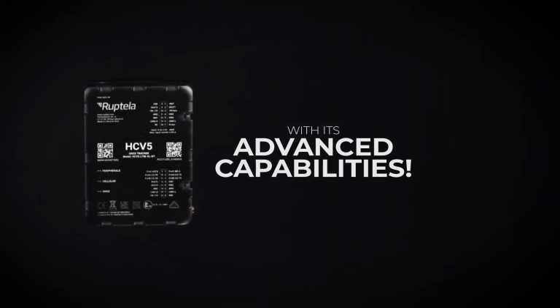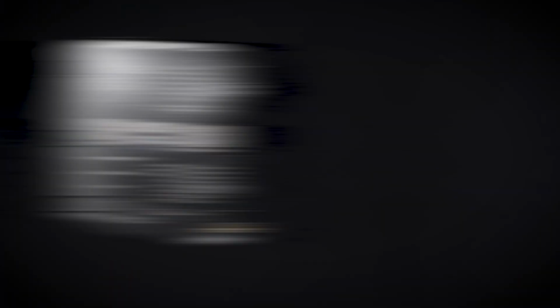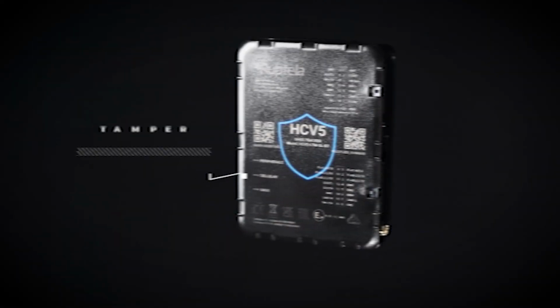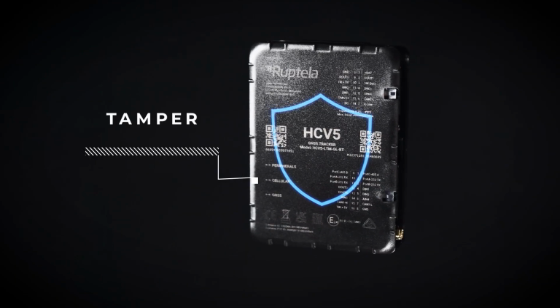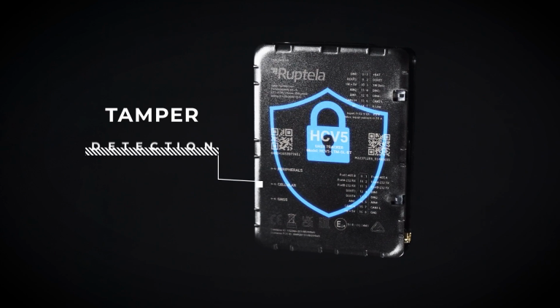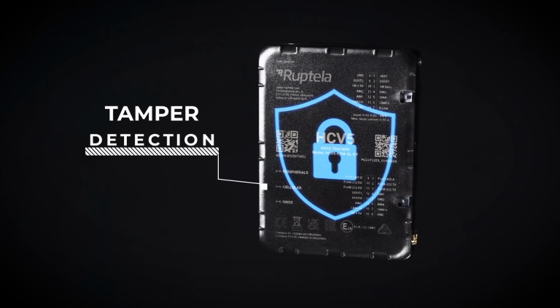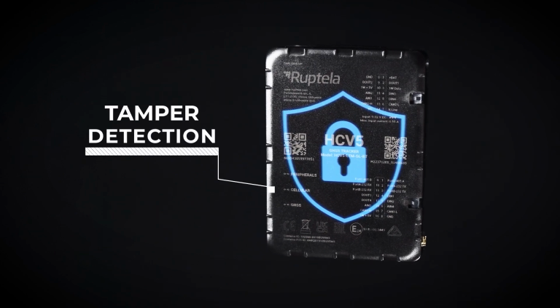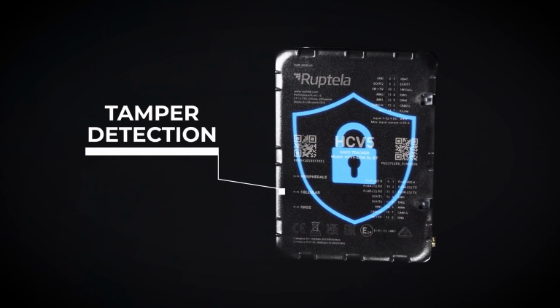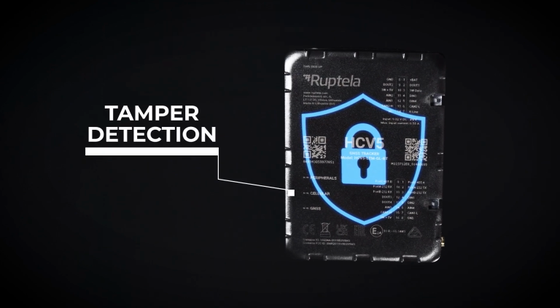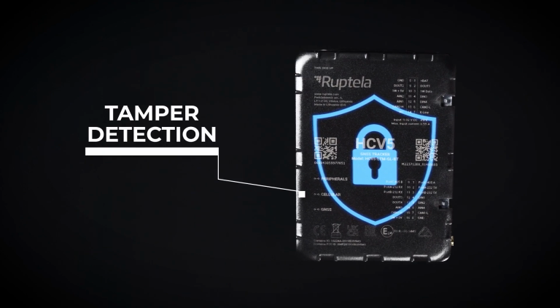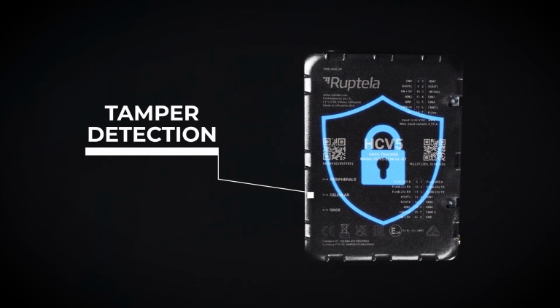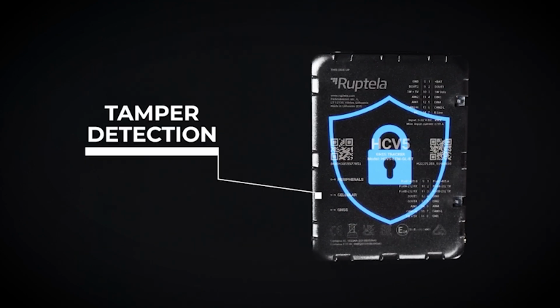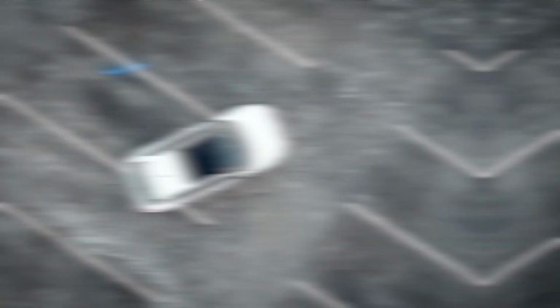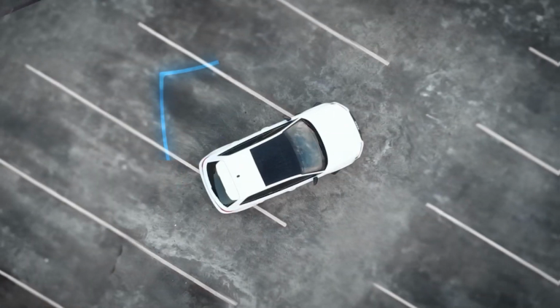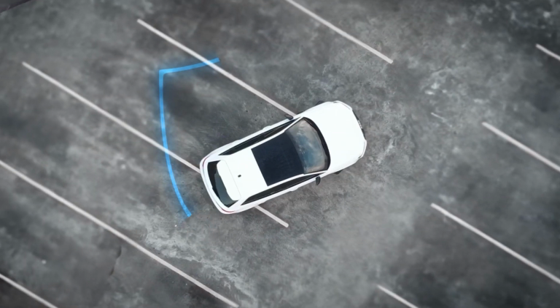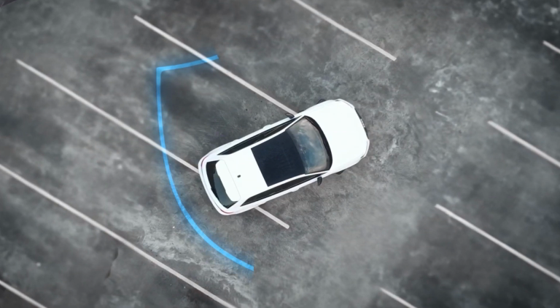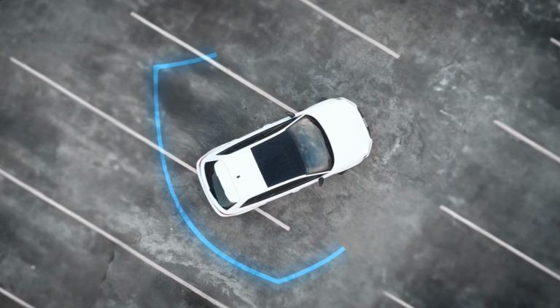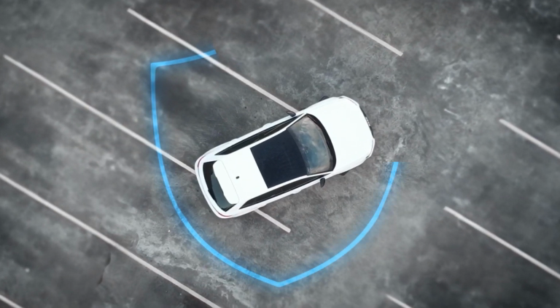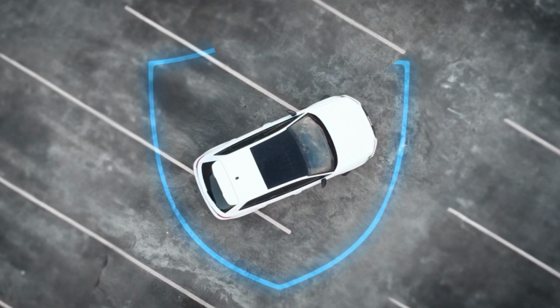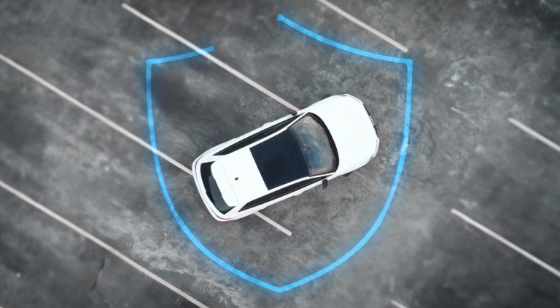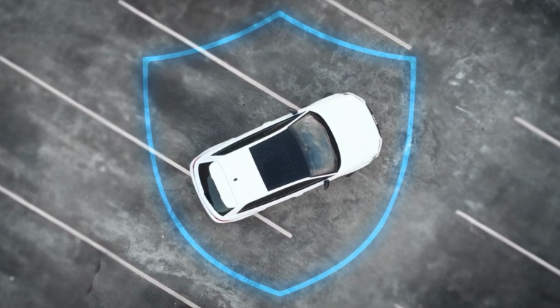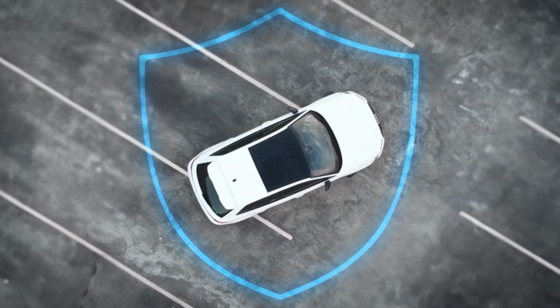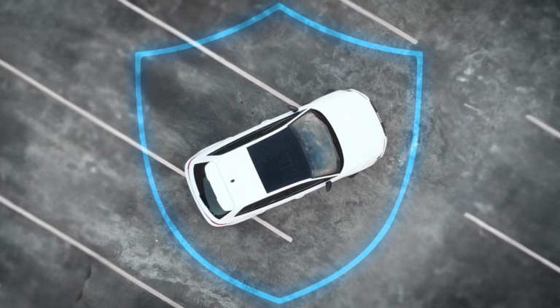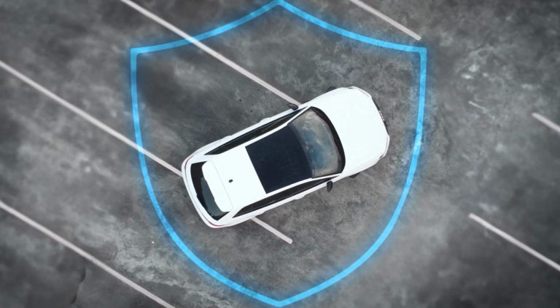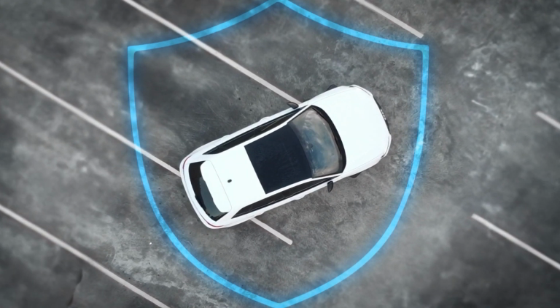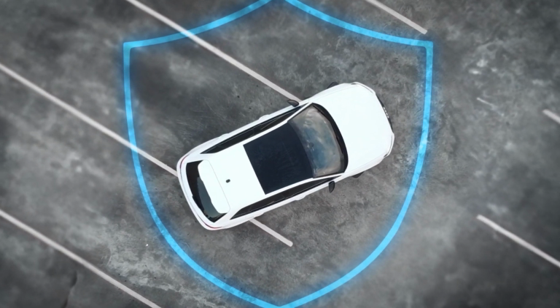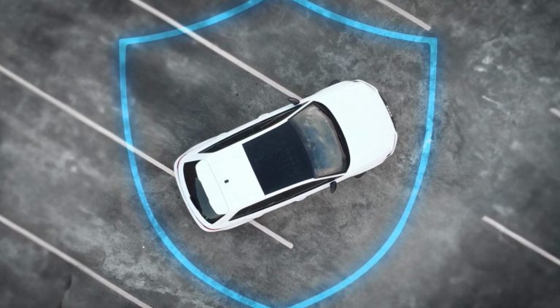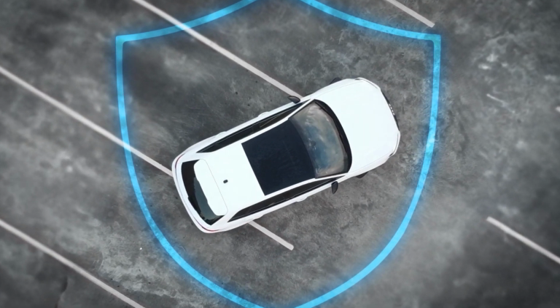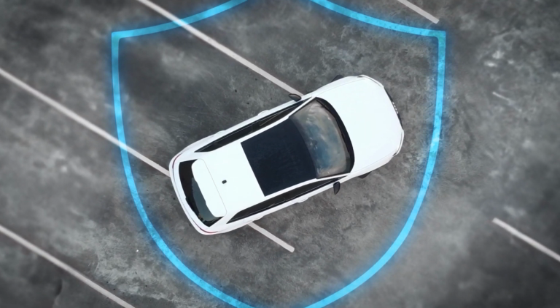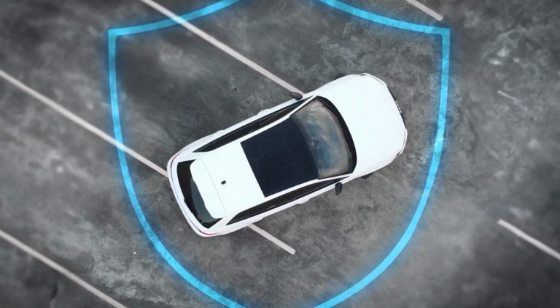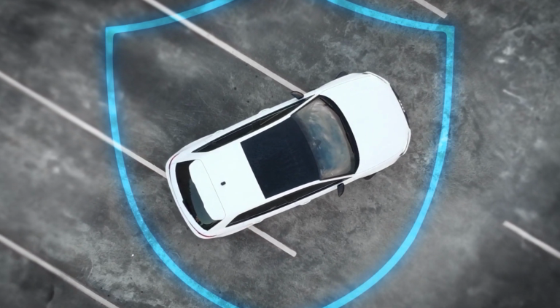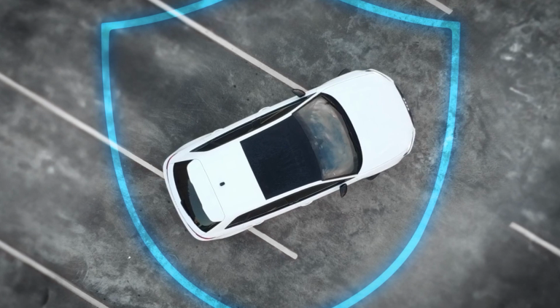Tamper detection. Enhances vehicle safety by reducing the potential for tampering.